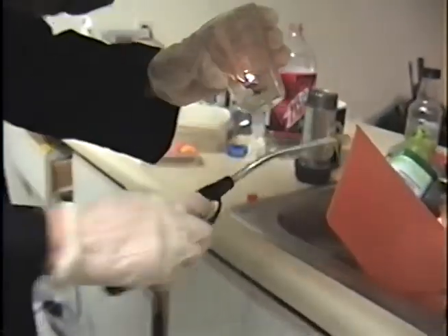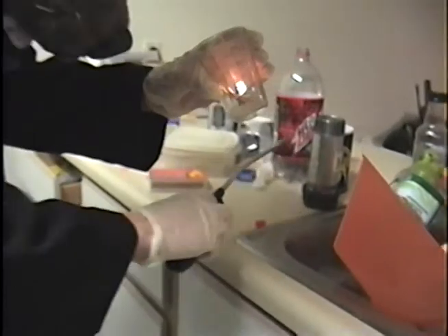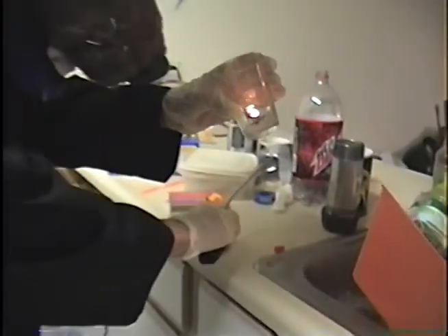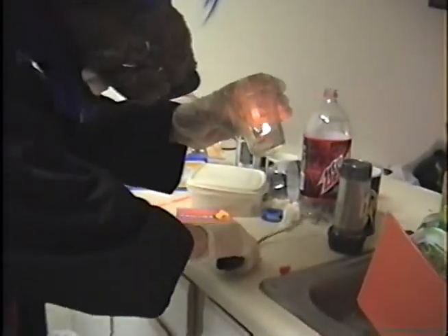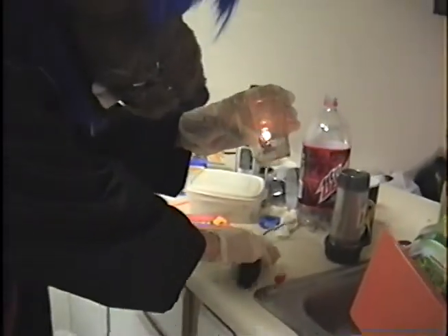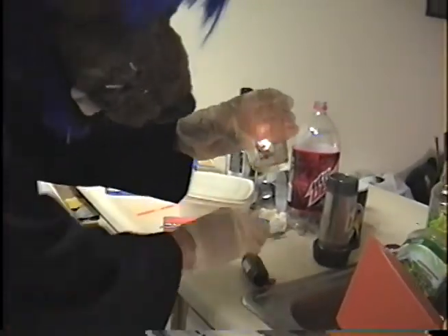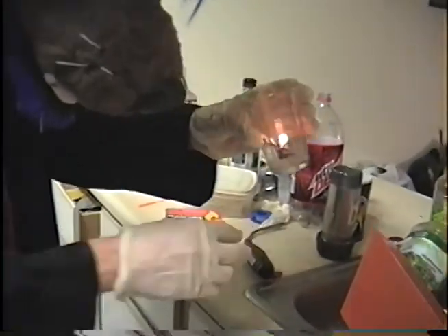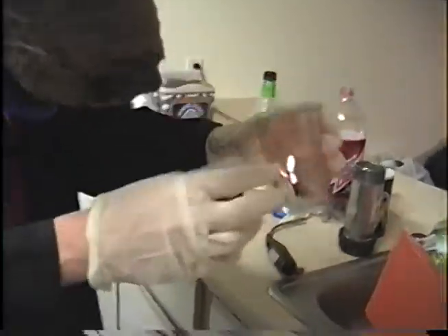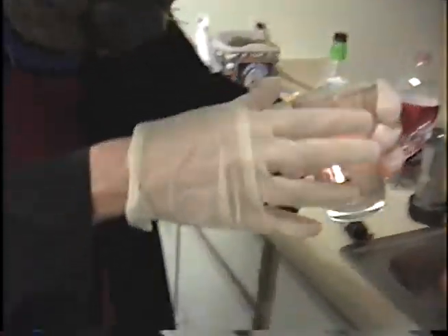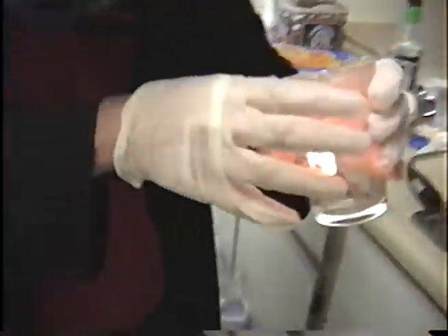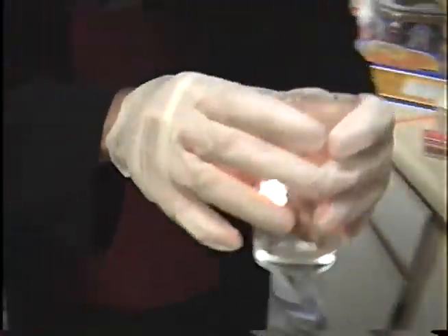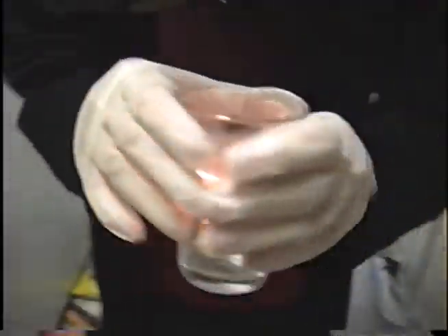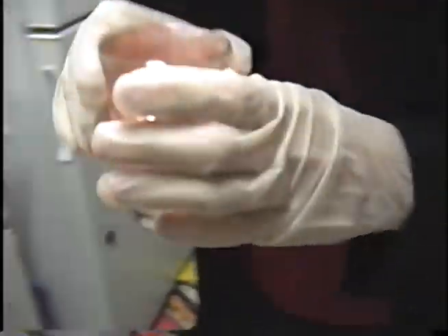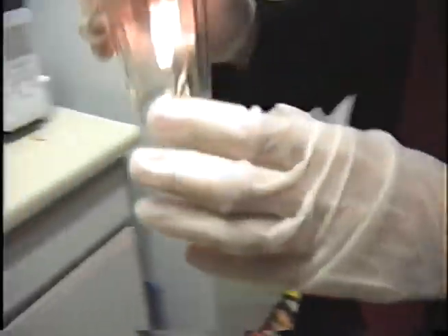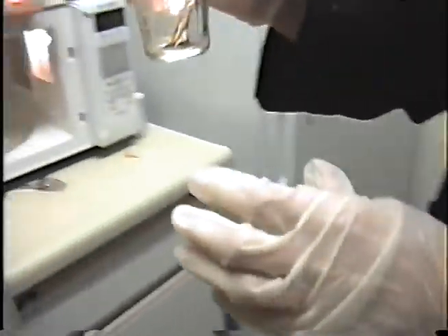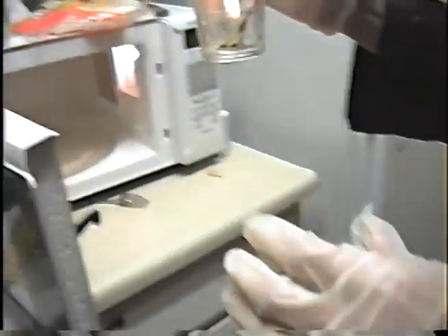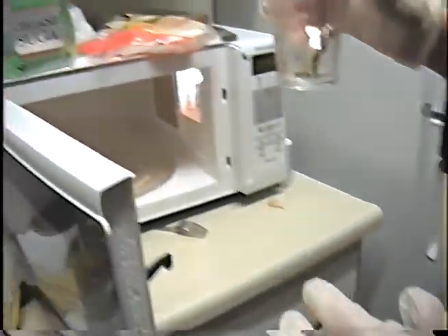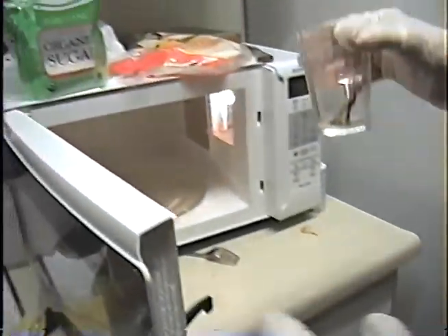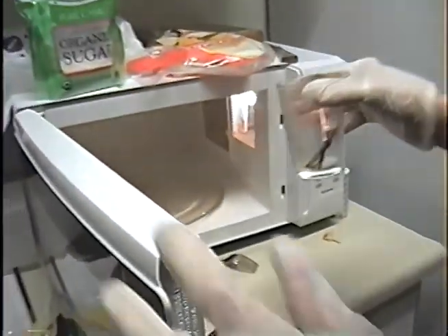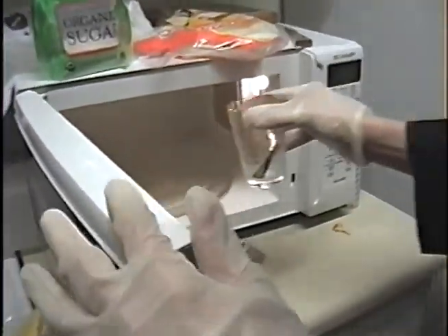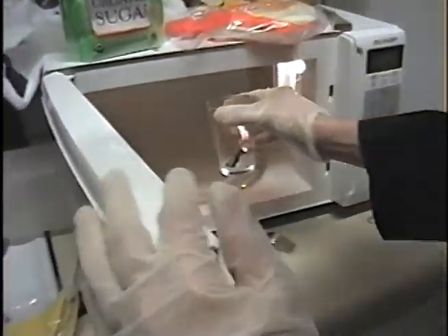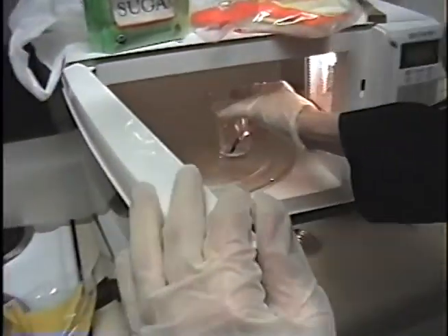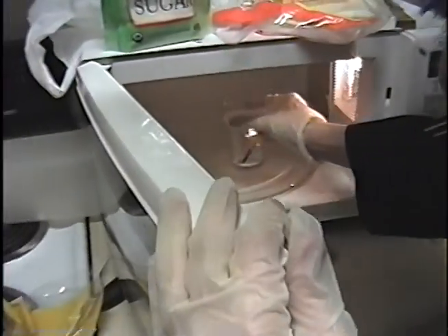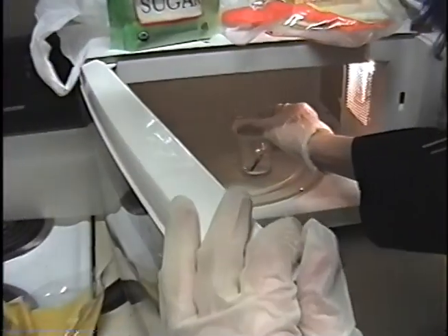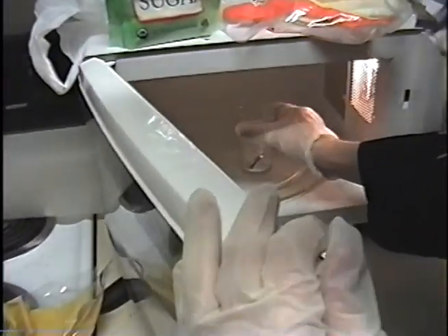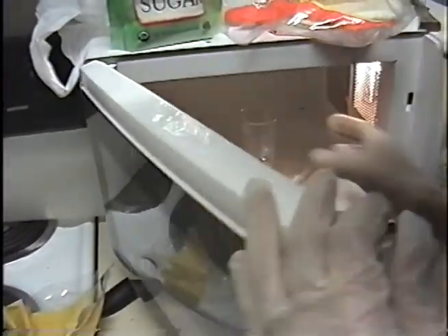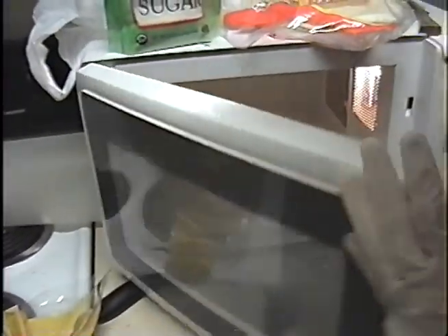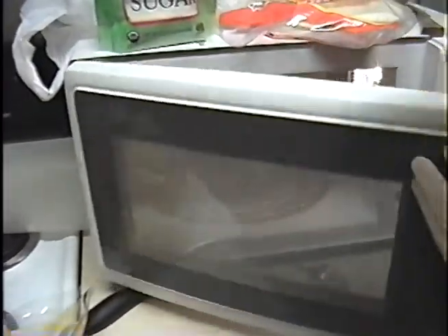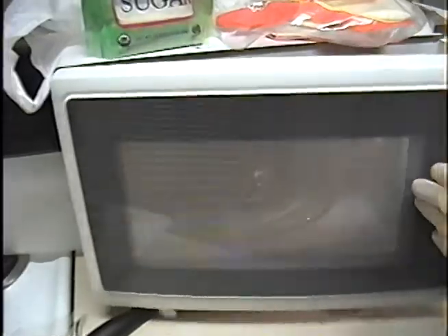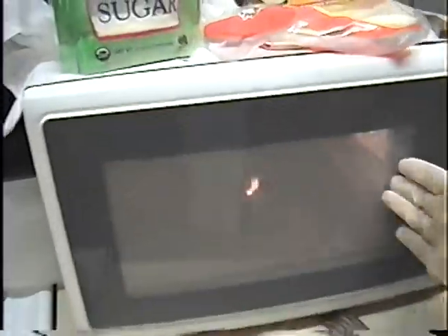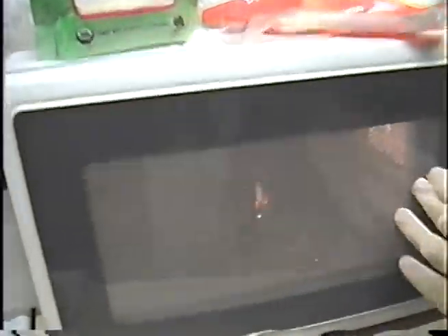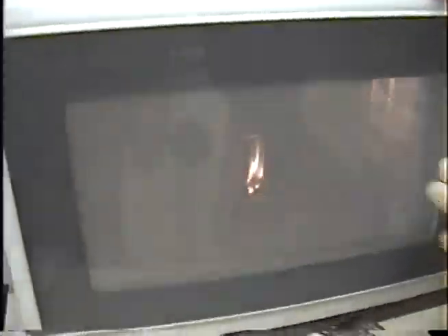It only takes a small amount of flame. When placing in the microwave, like so, close the door.